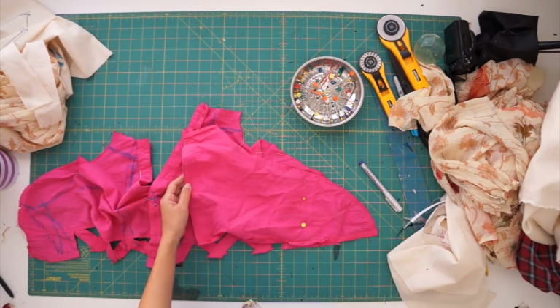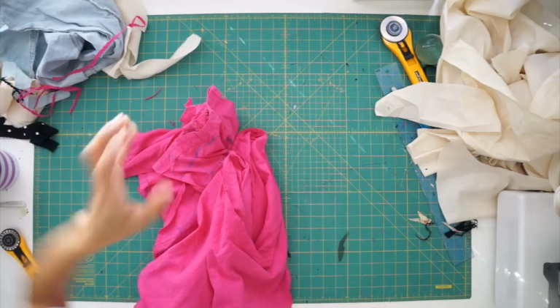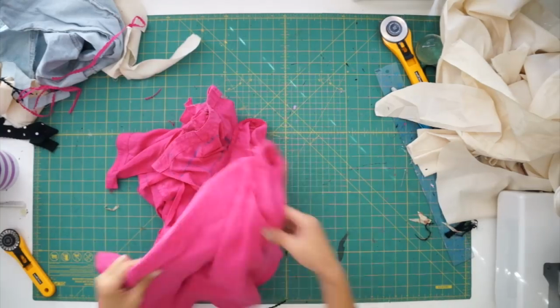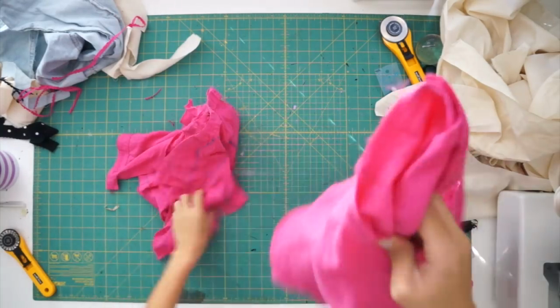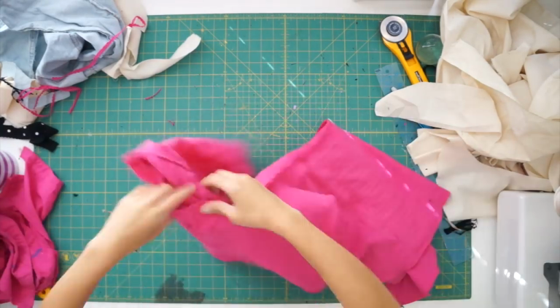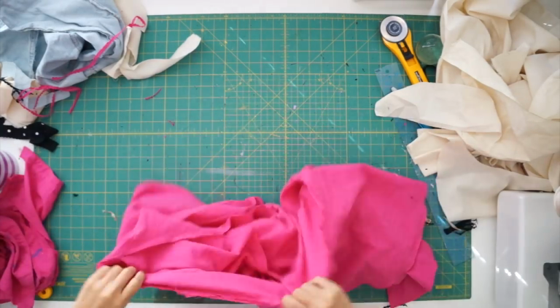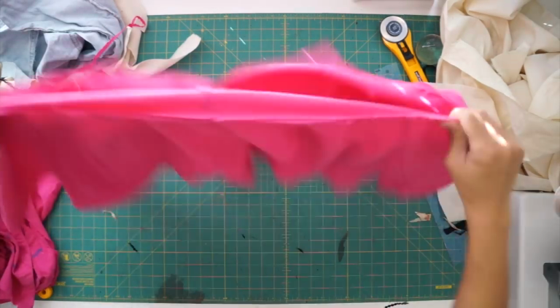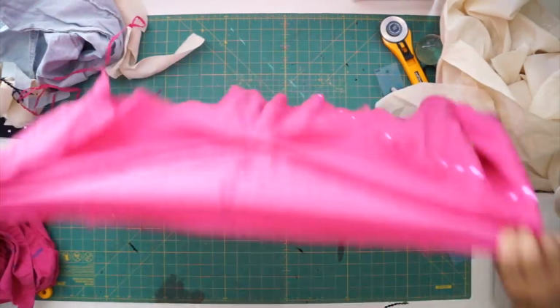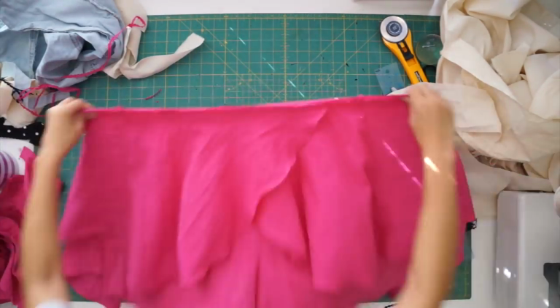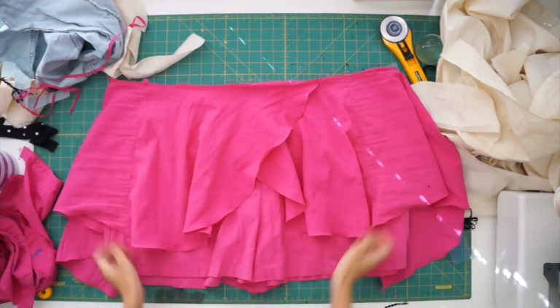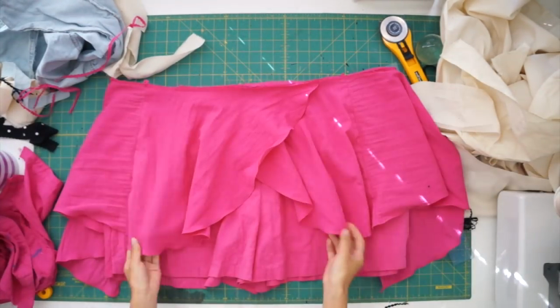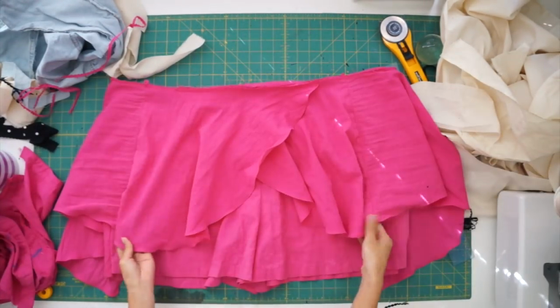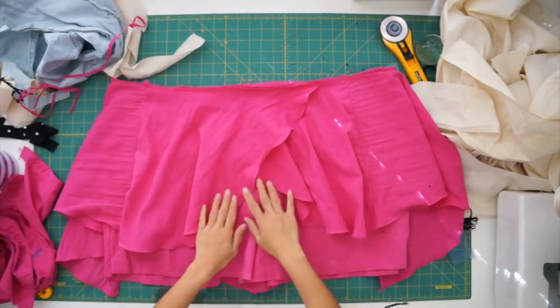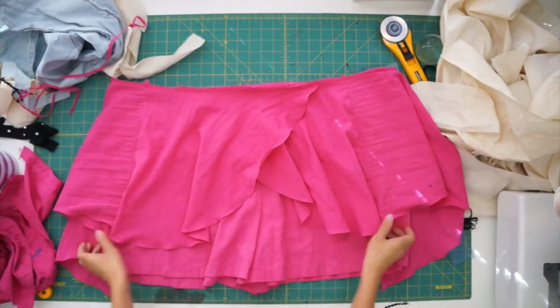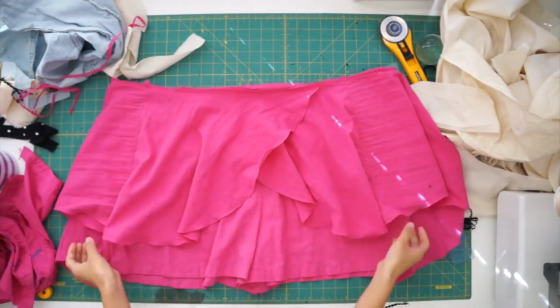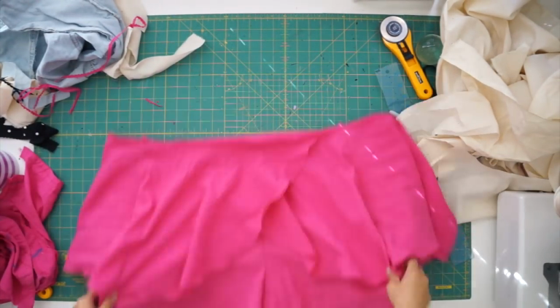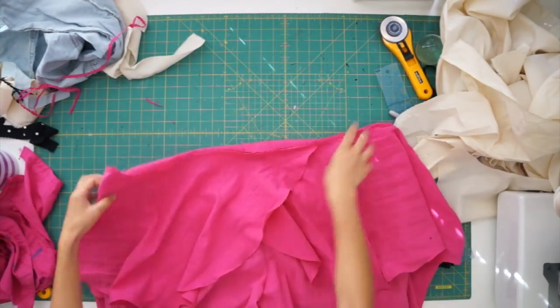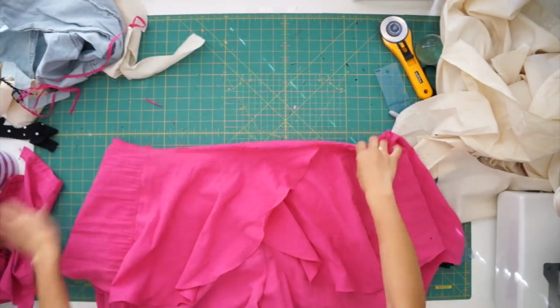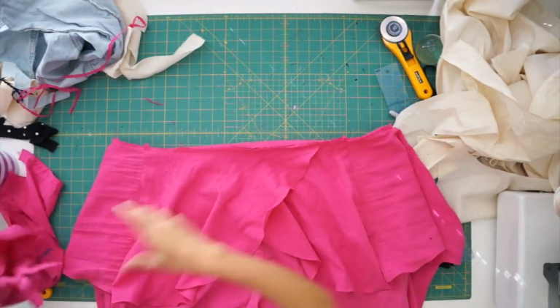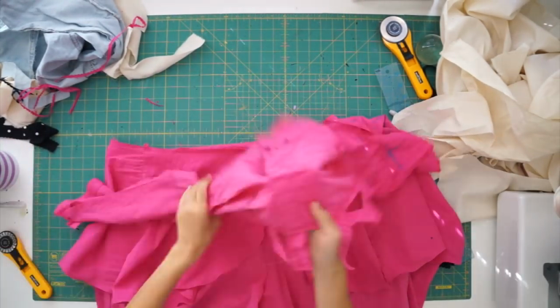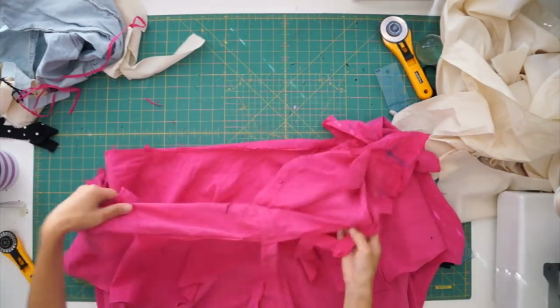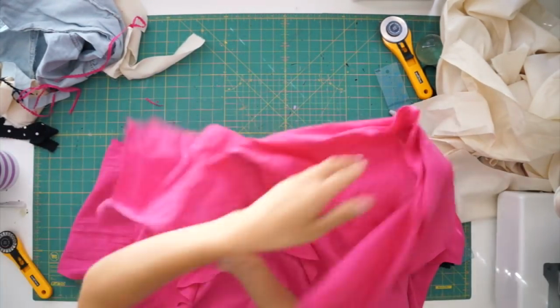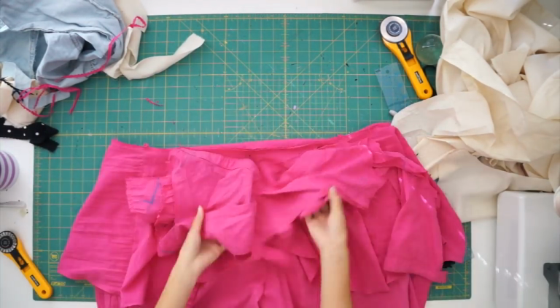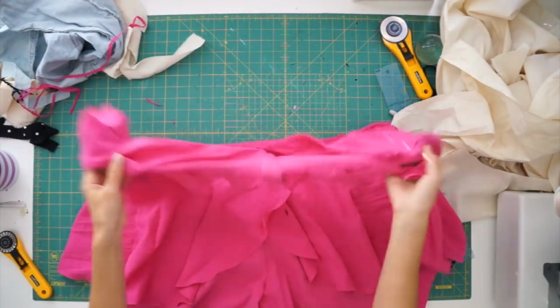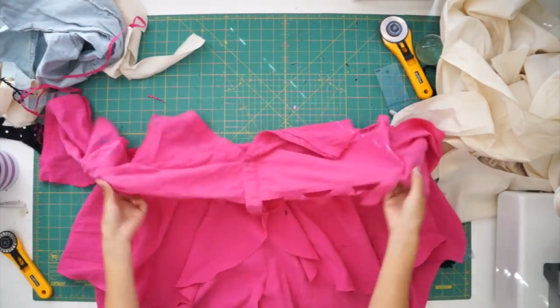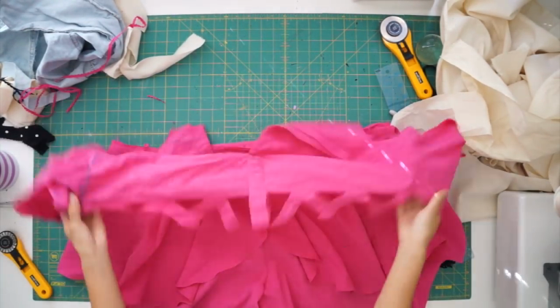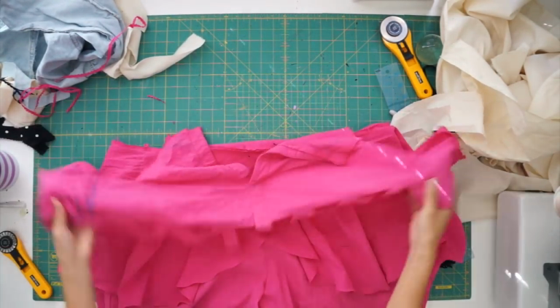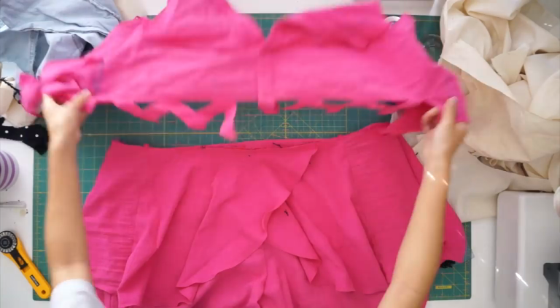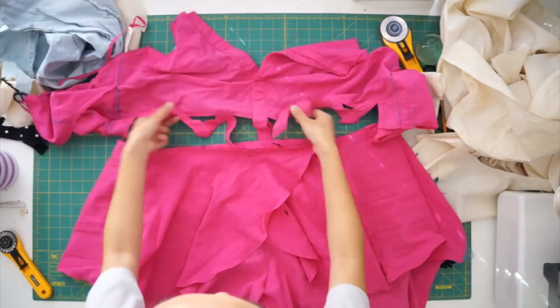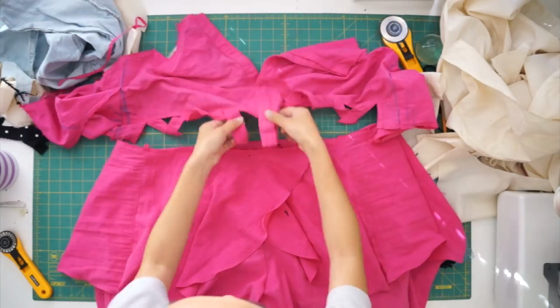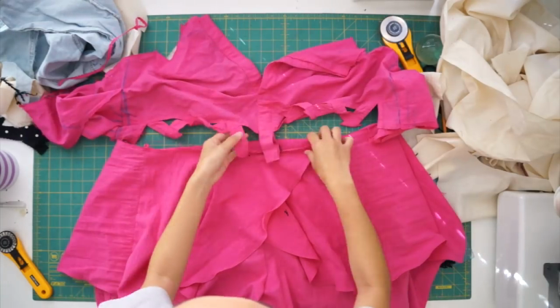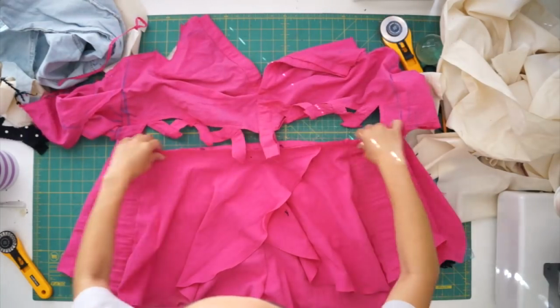Now I can sew the top of the romper to the peplum and the shorts, leaving the center back of the shorts open for the zipper.